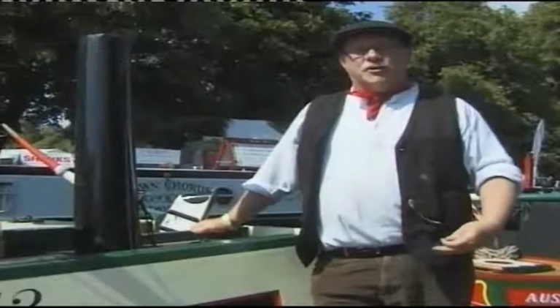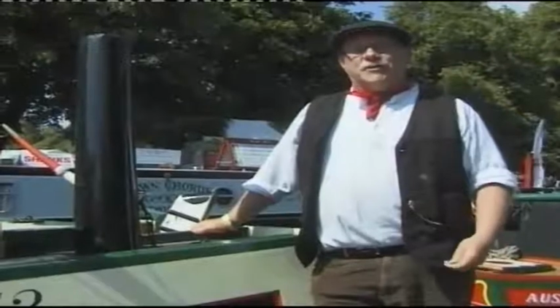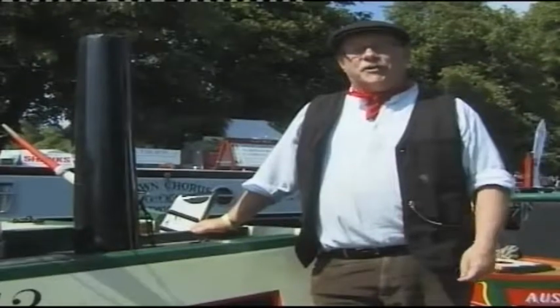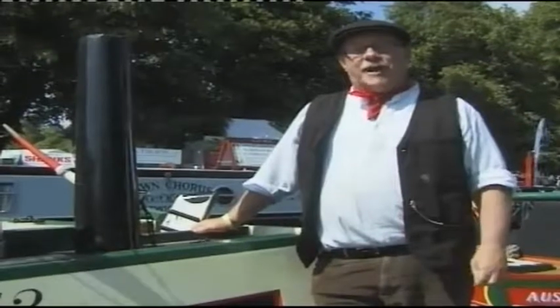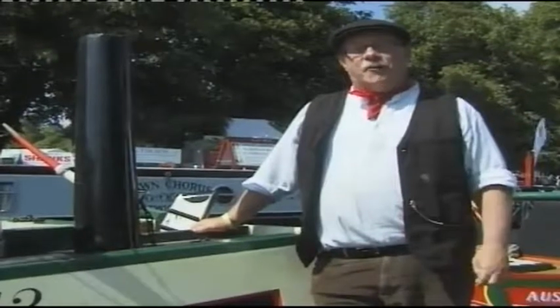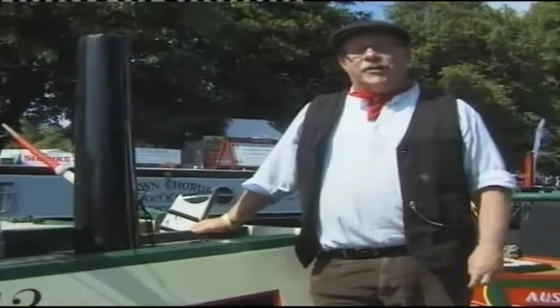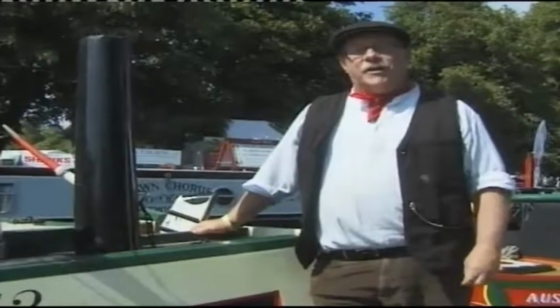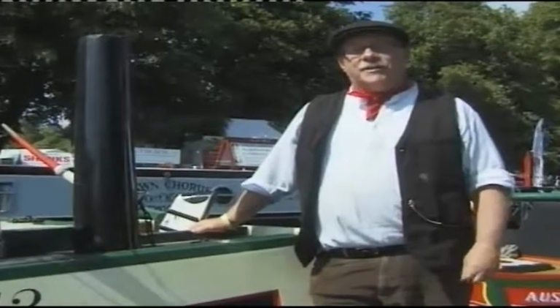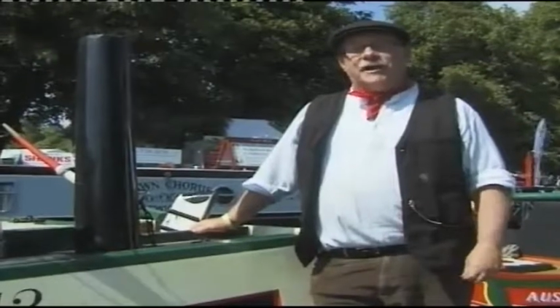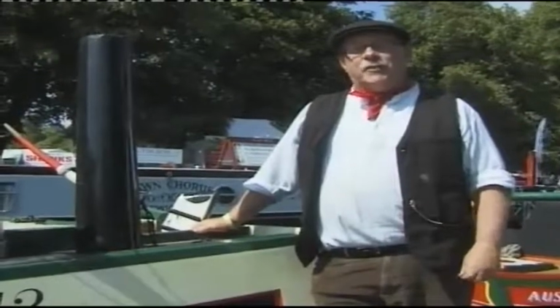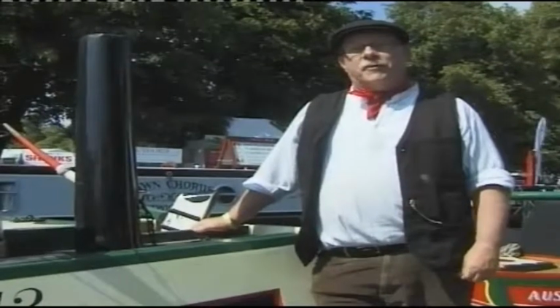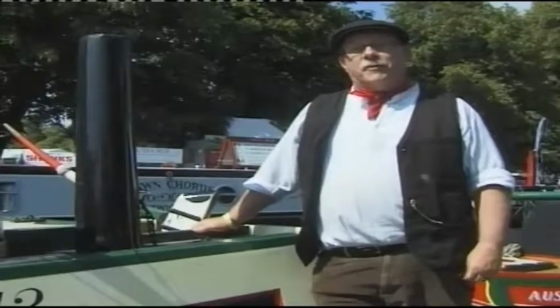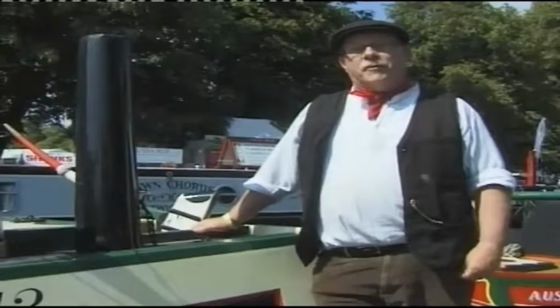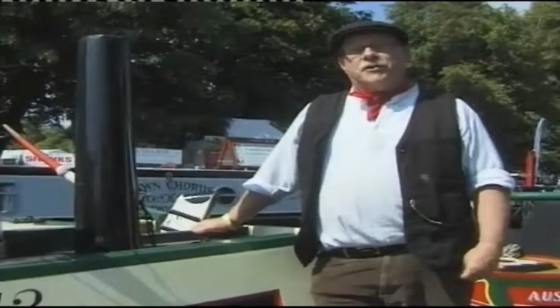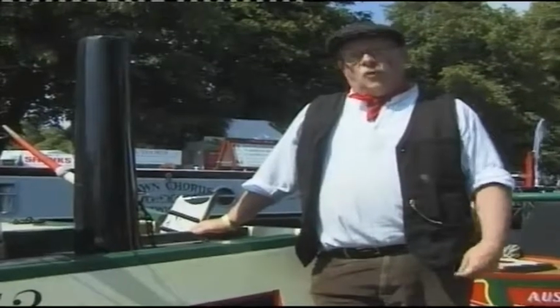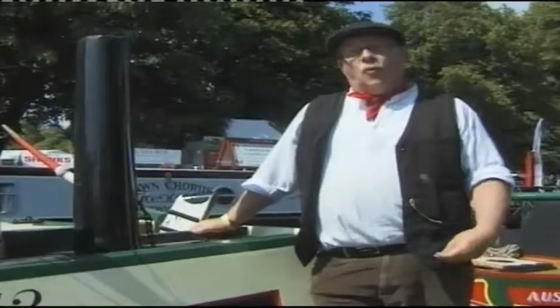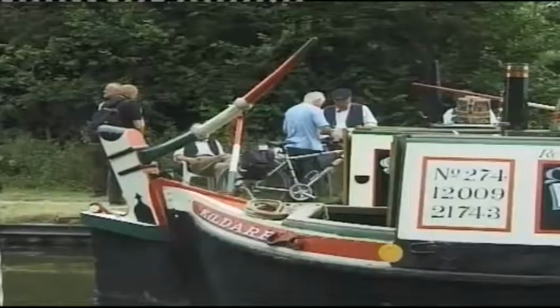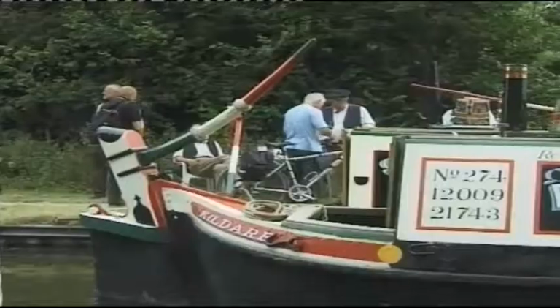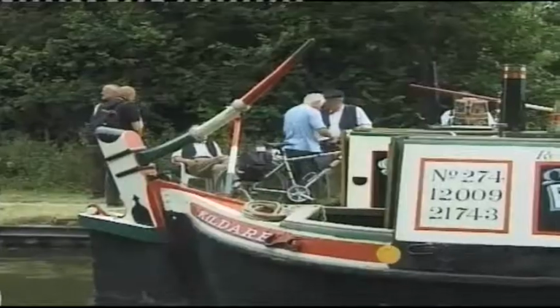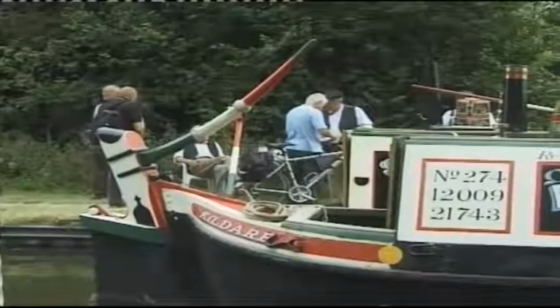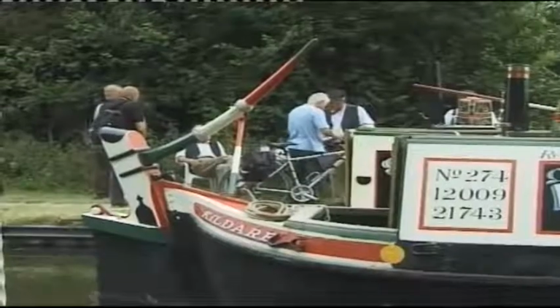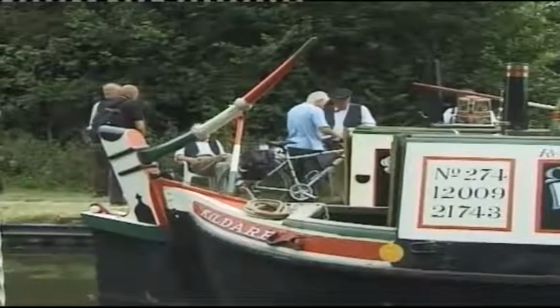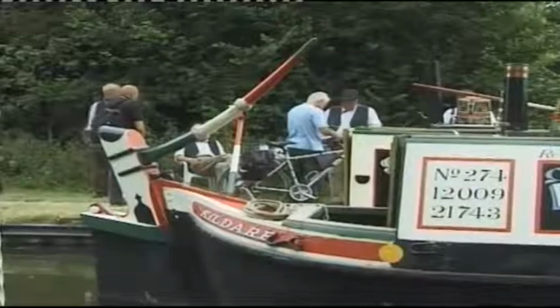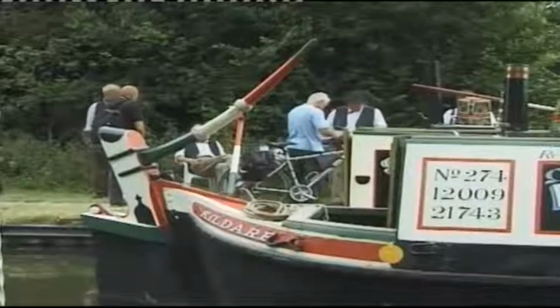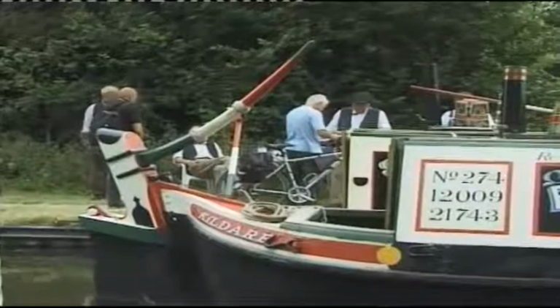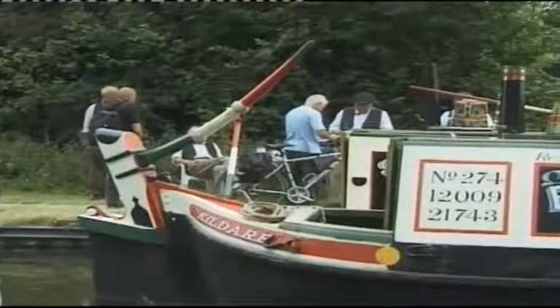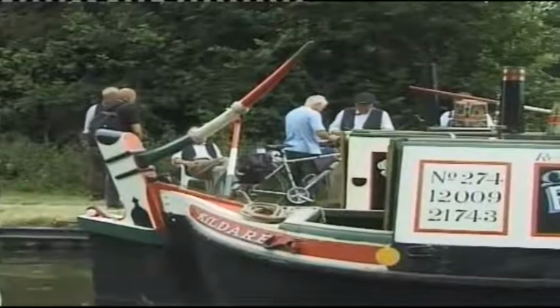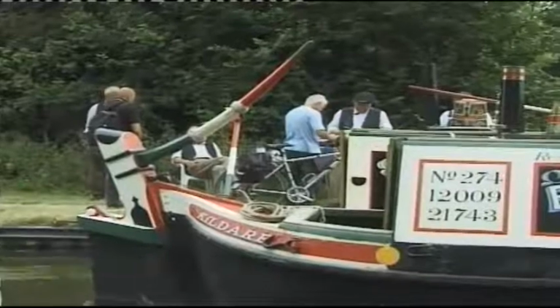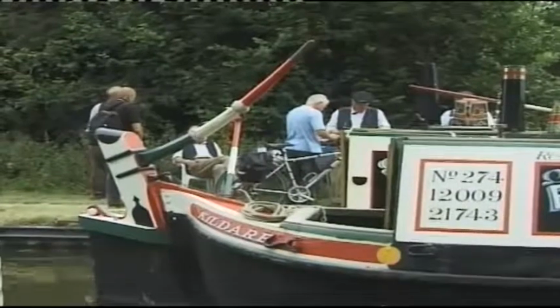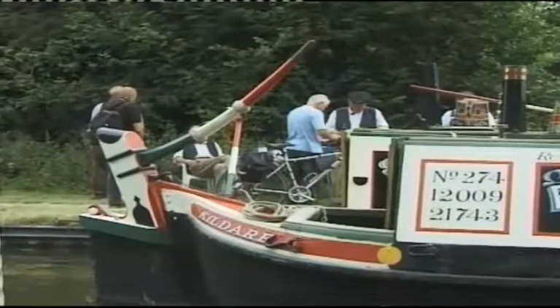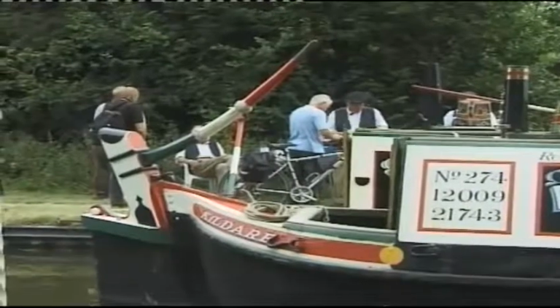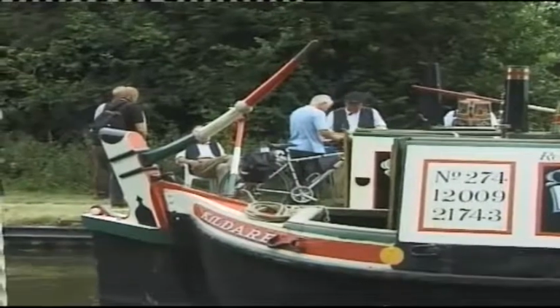We're there talking to the public, telling people about what the boats were like and how they used to use them a hundred years ago.